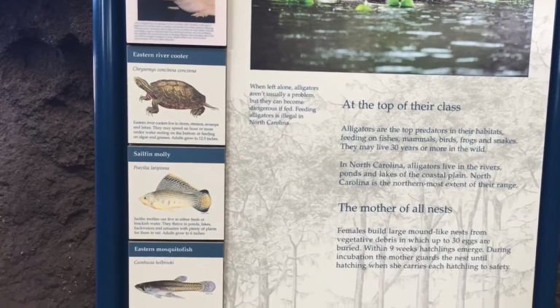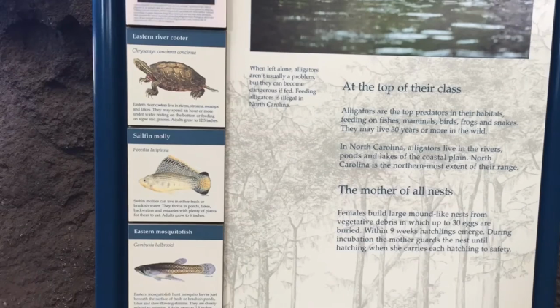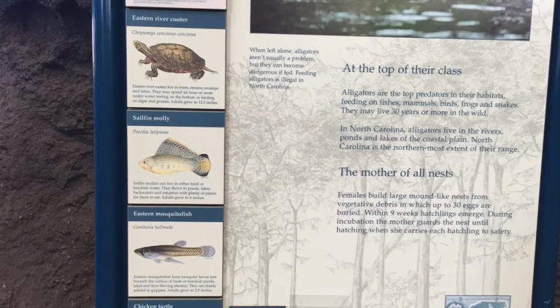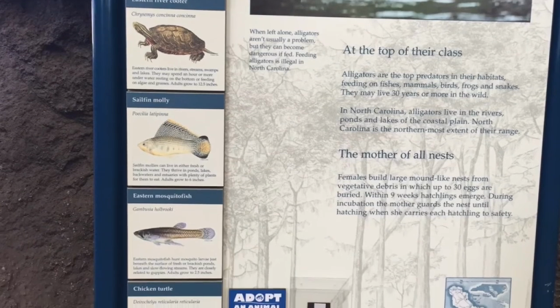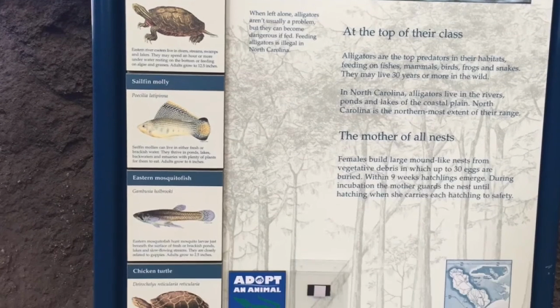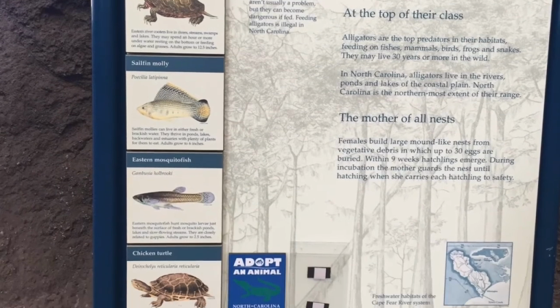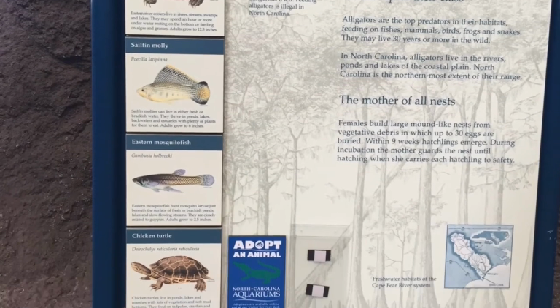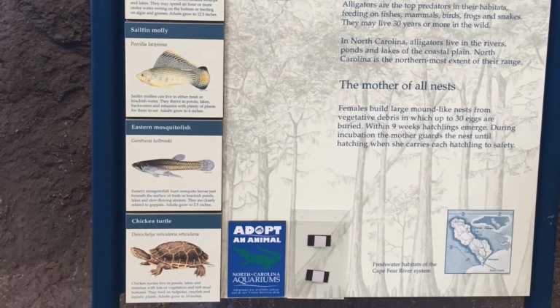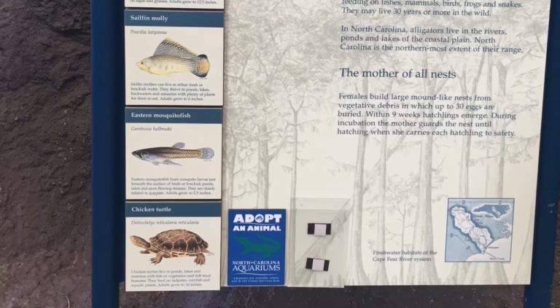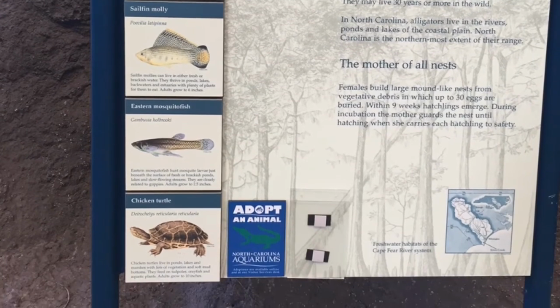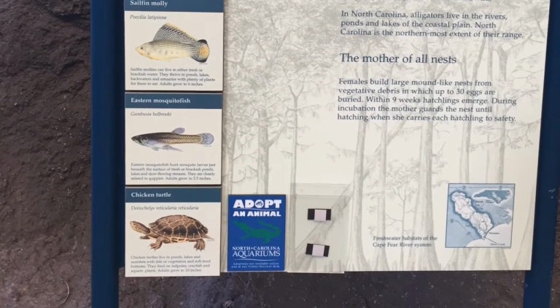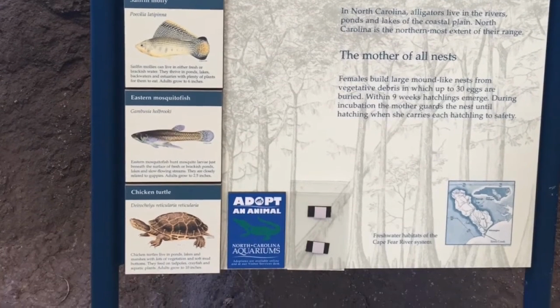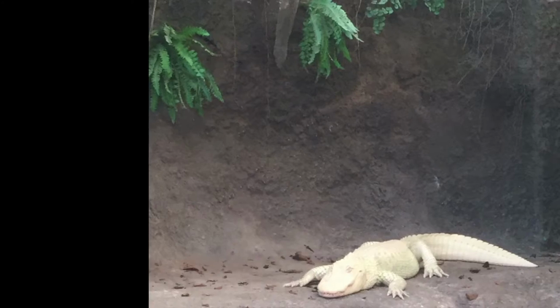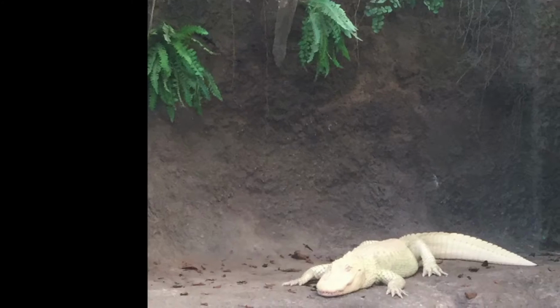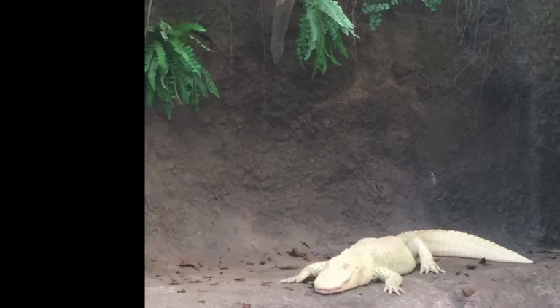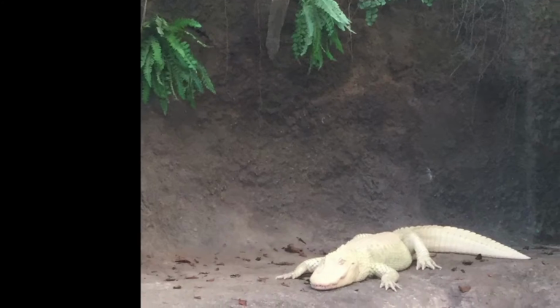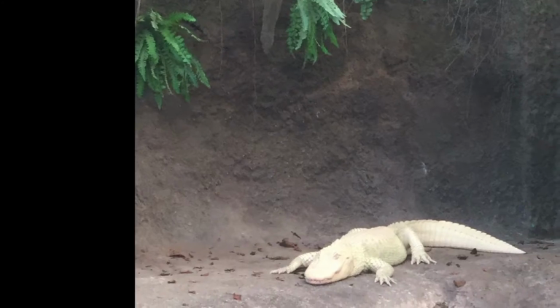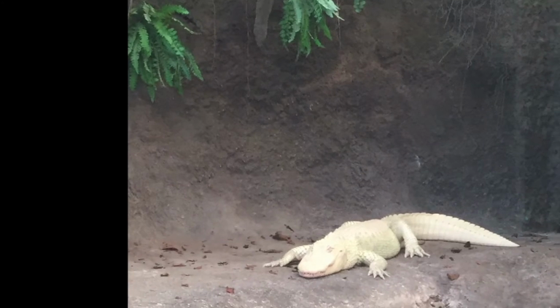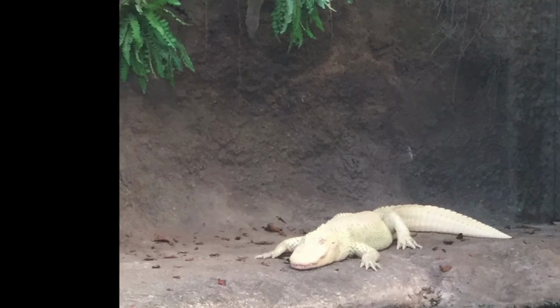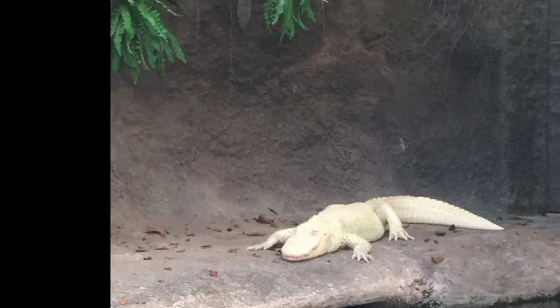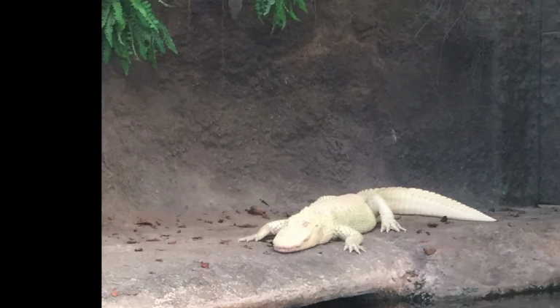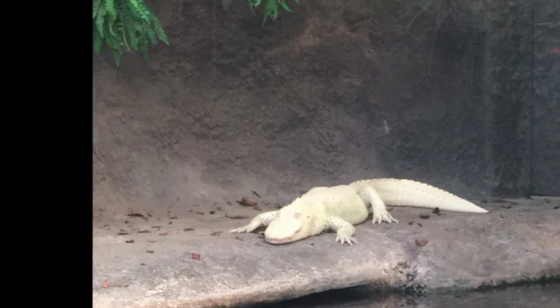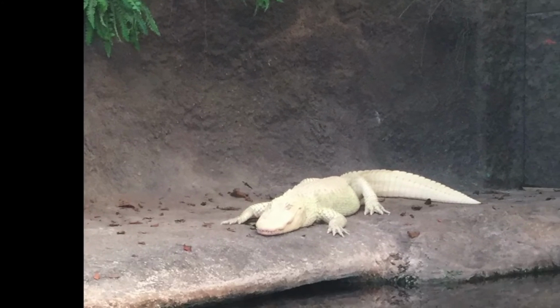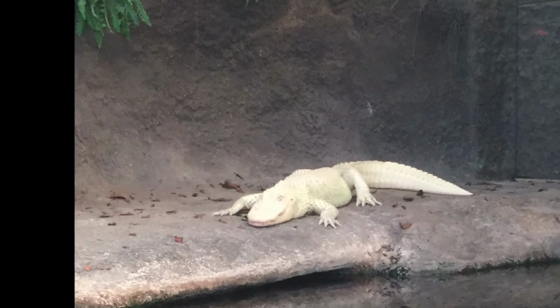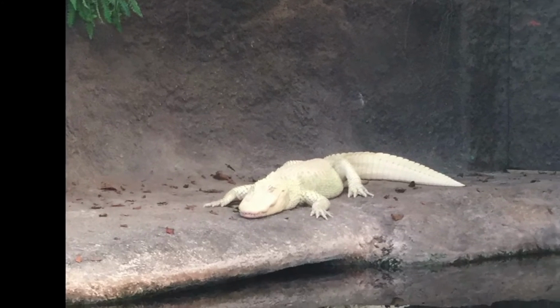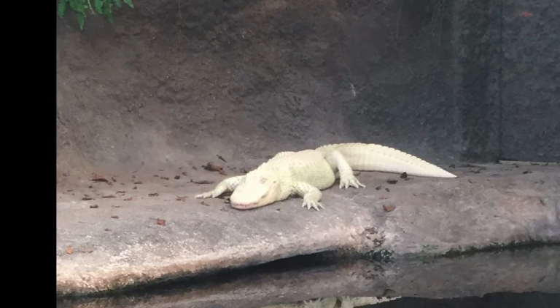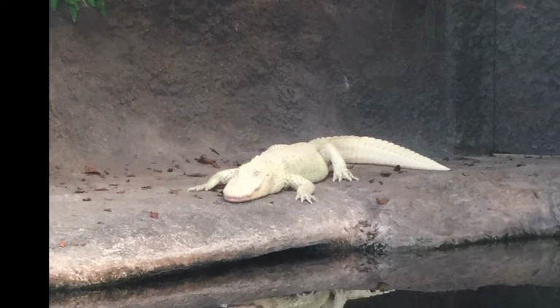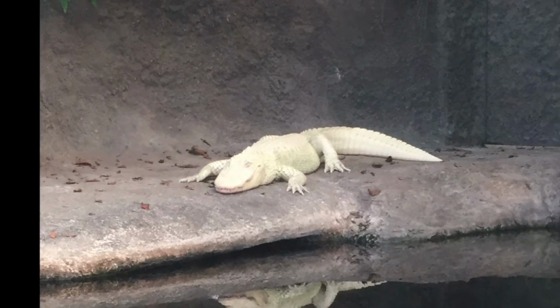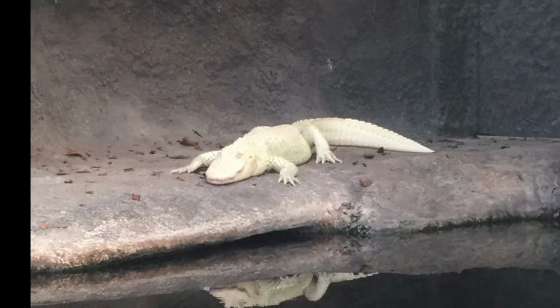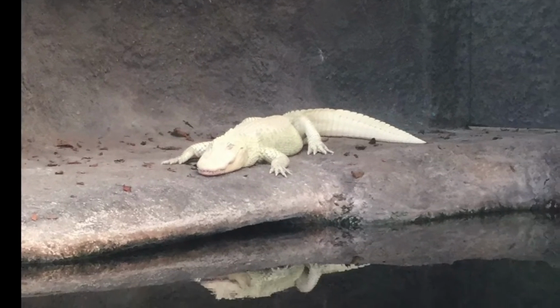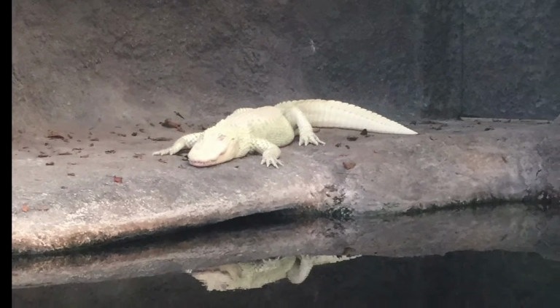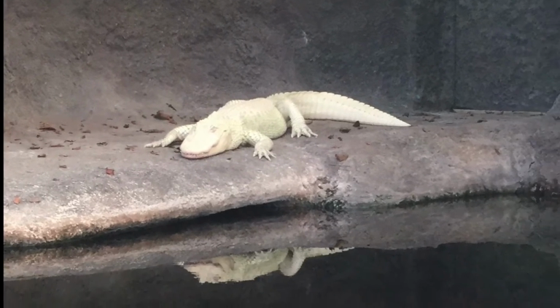Let's check out the gators. Check out this albino alligator — one of 50,000 in the U.S.